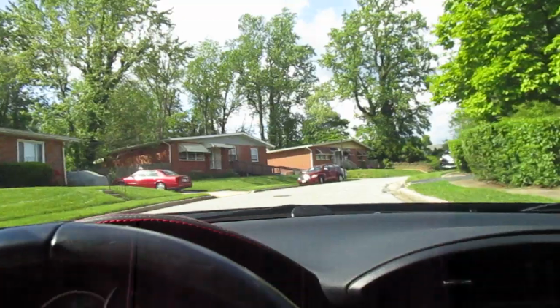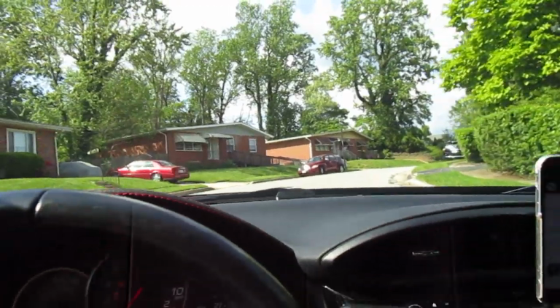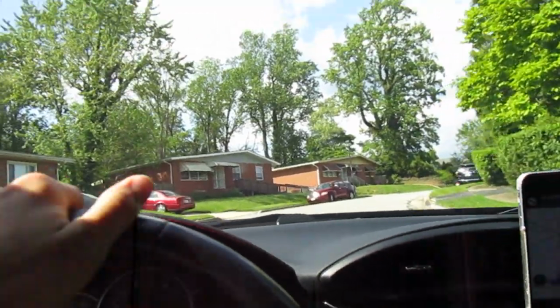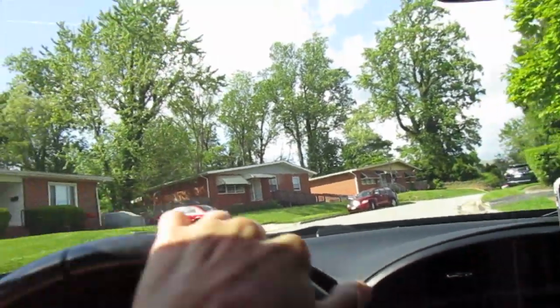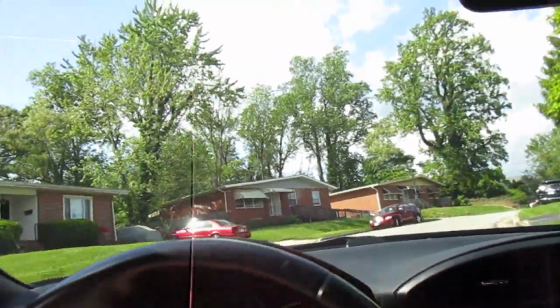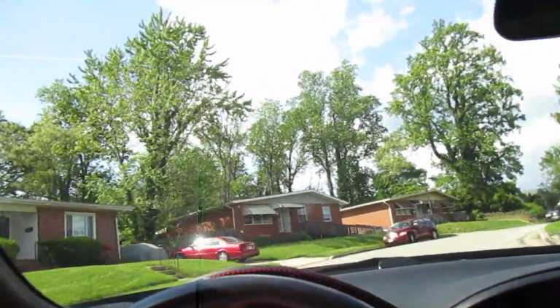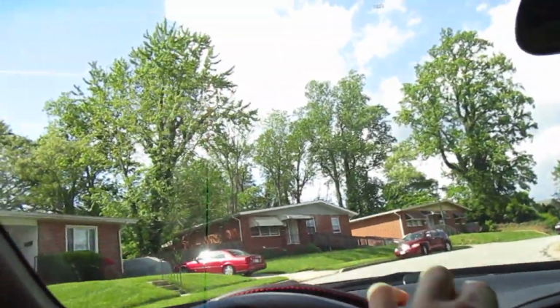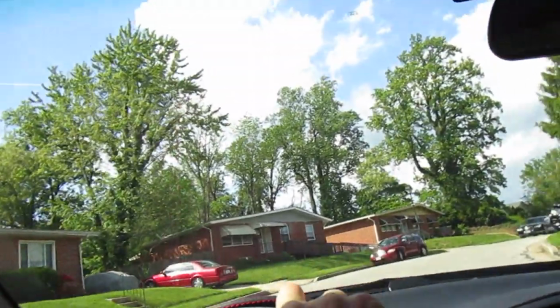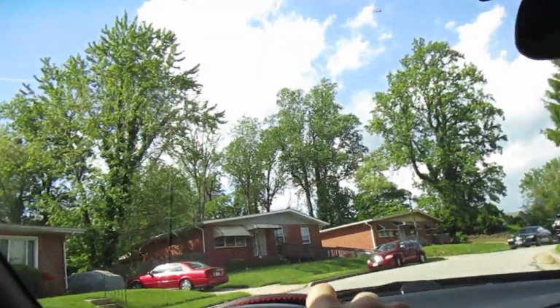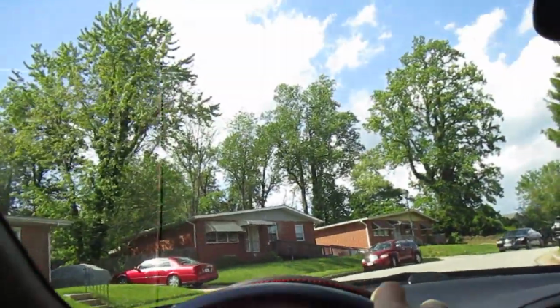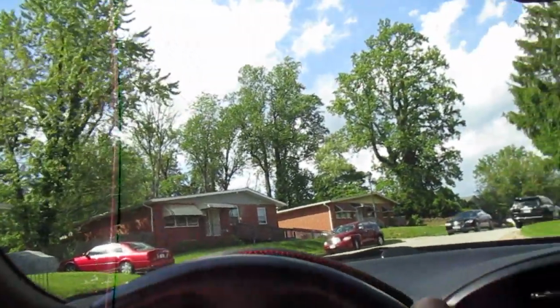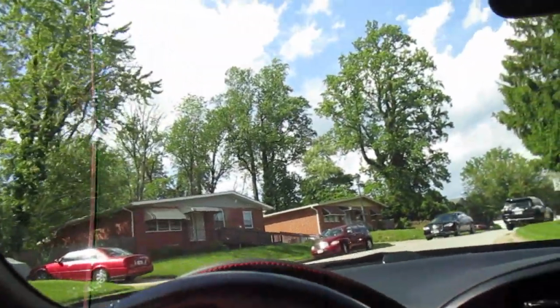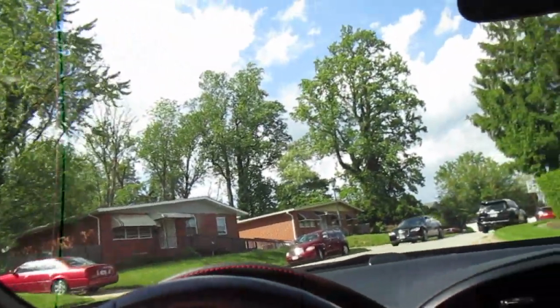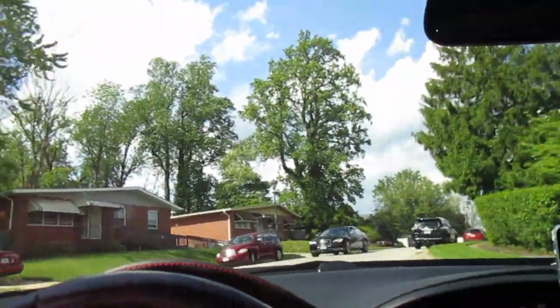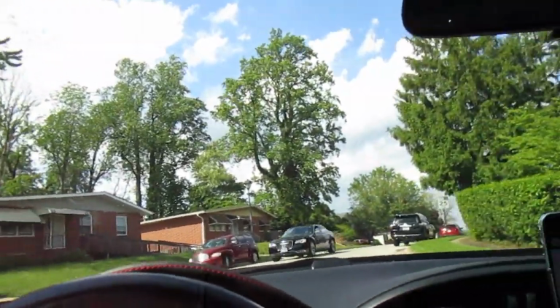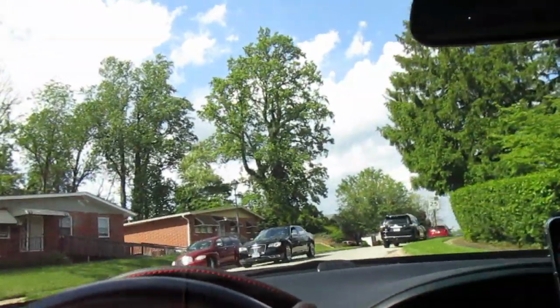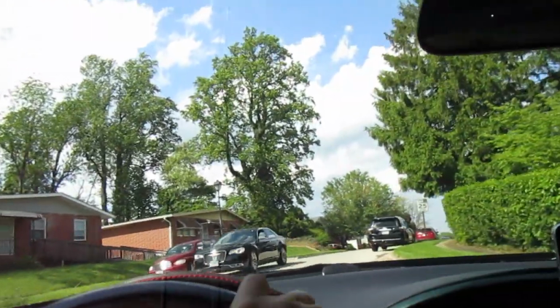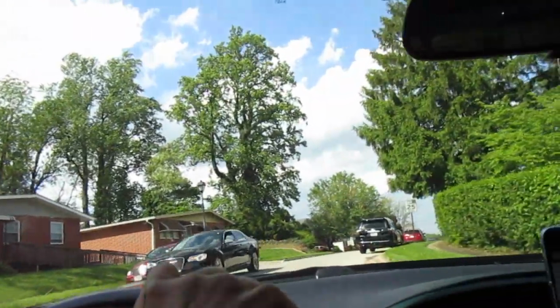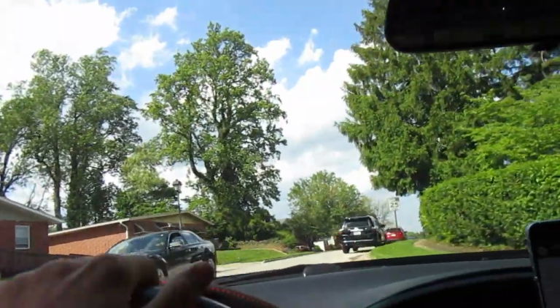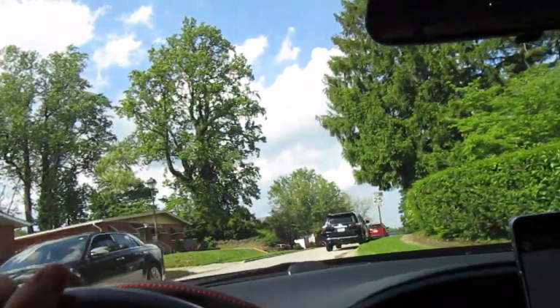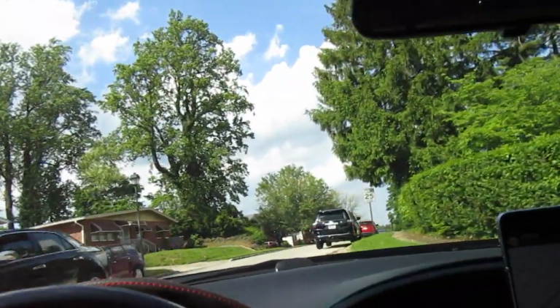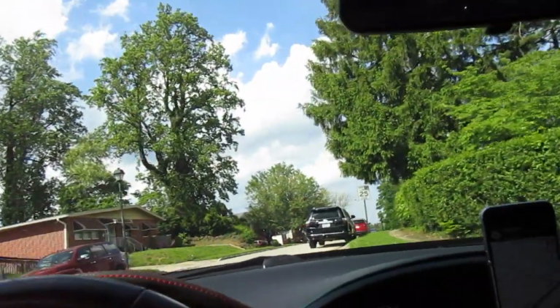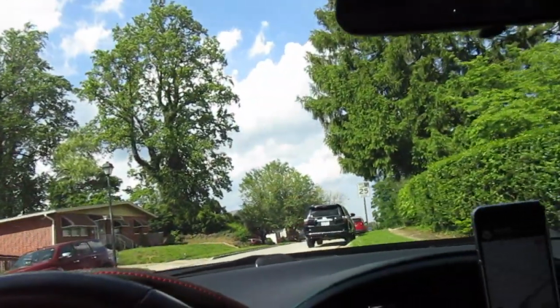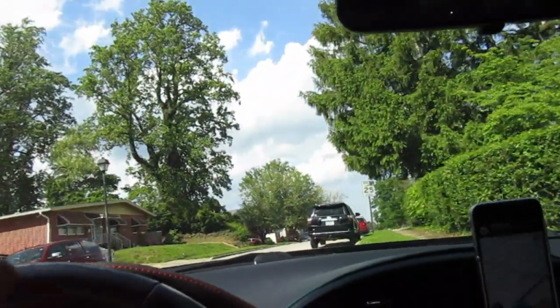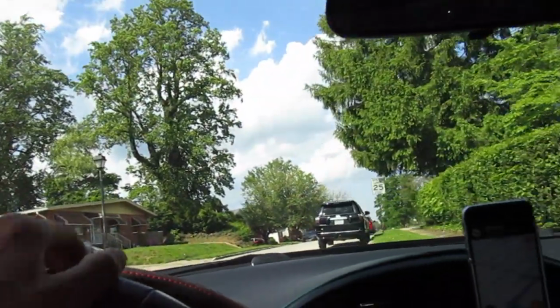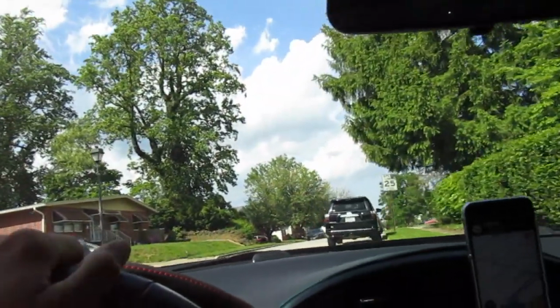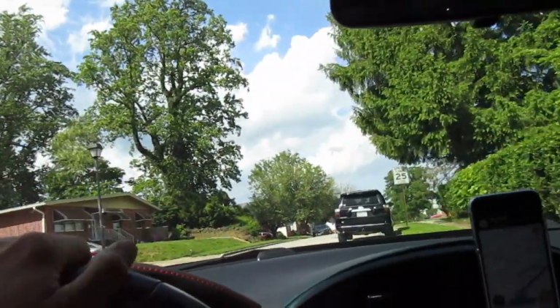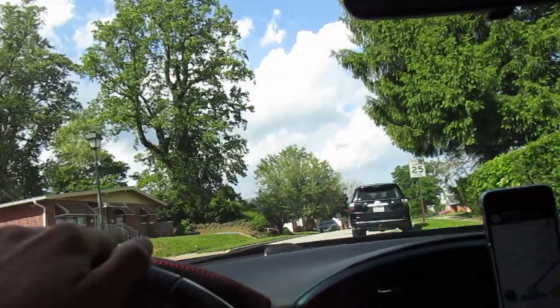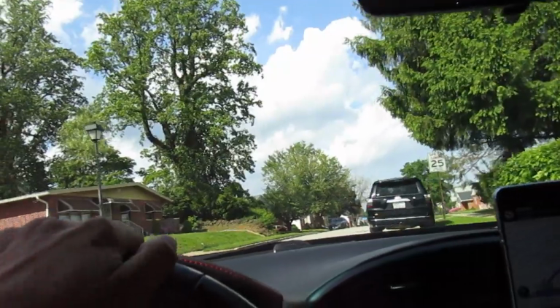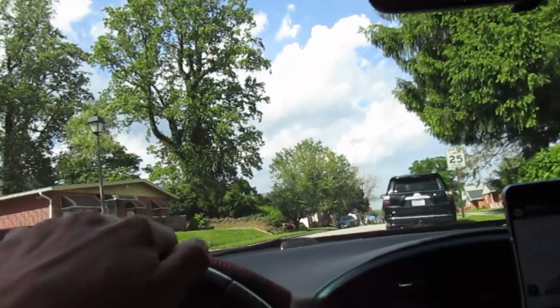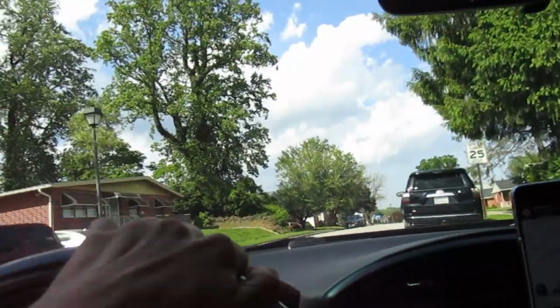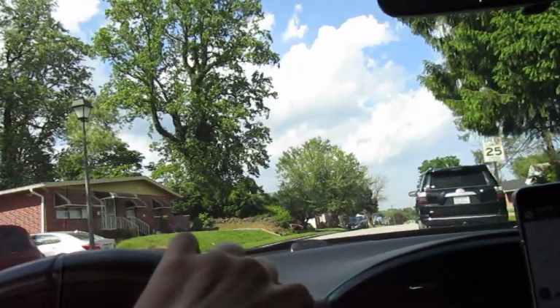Alright, this is going to be 3412 Lynnhaven Drive. It's a pretty nice neighborhood, looks like.